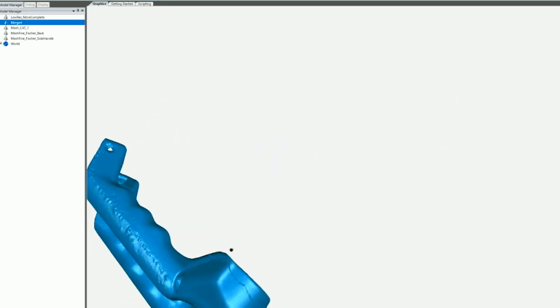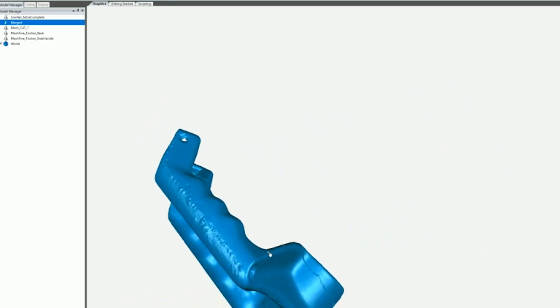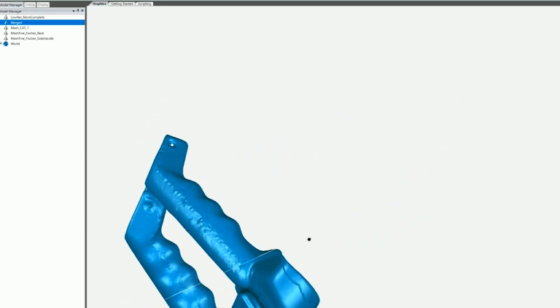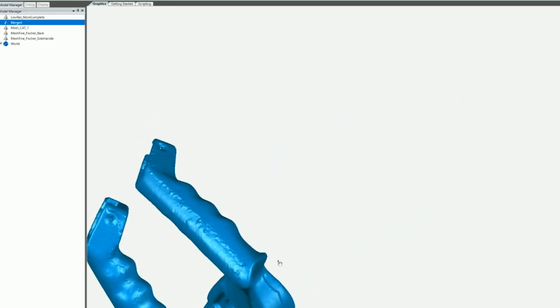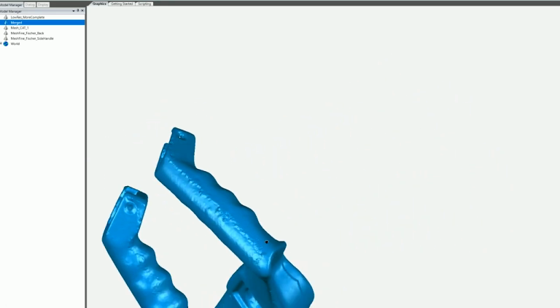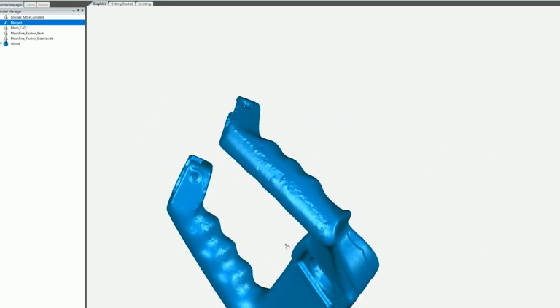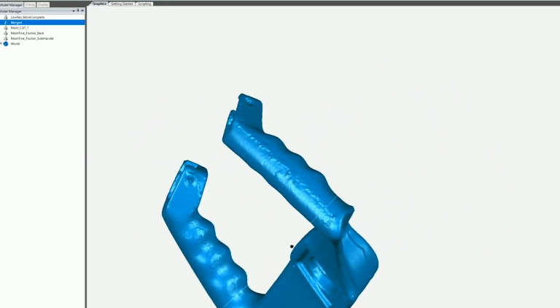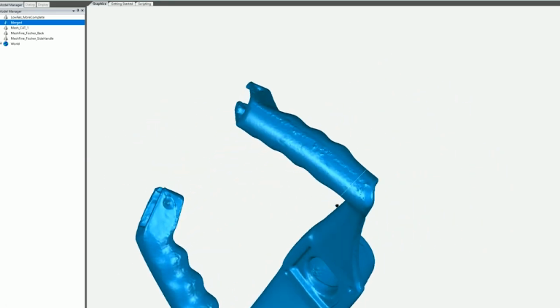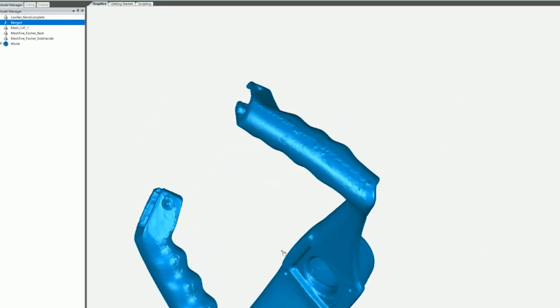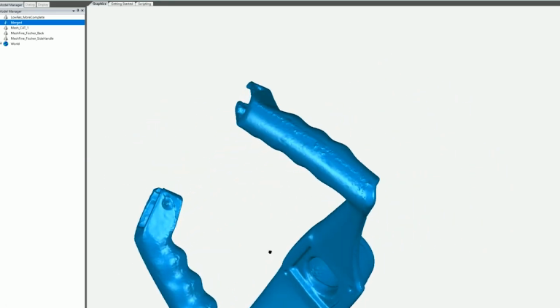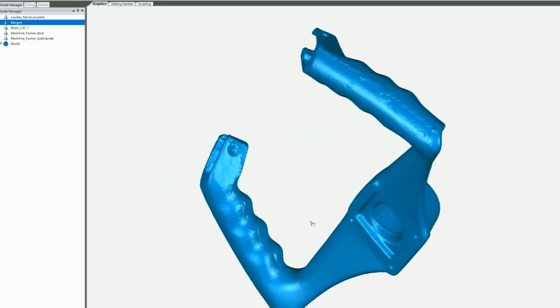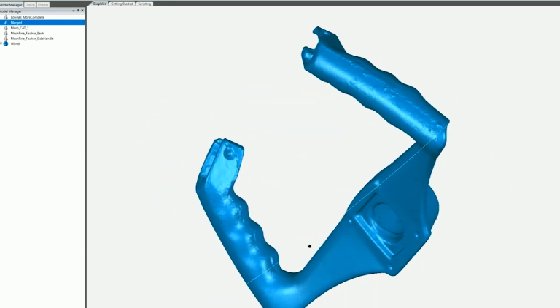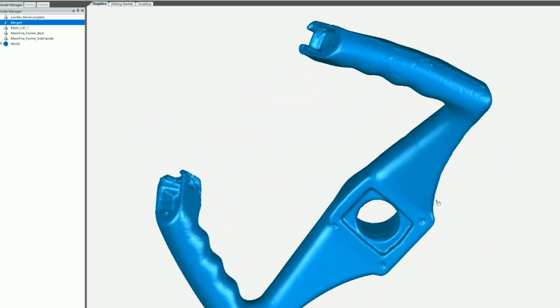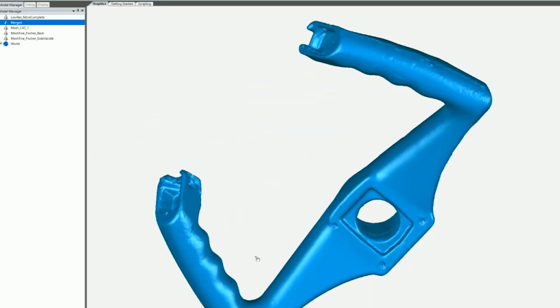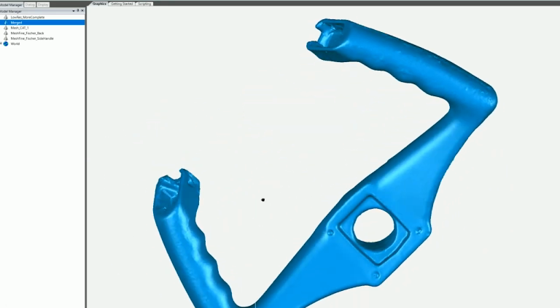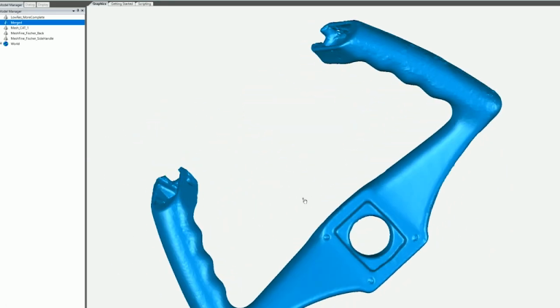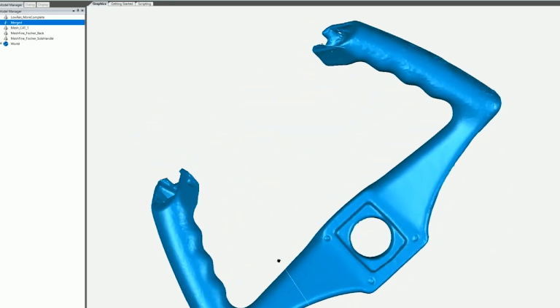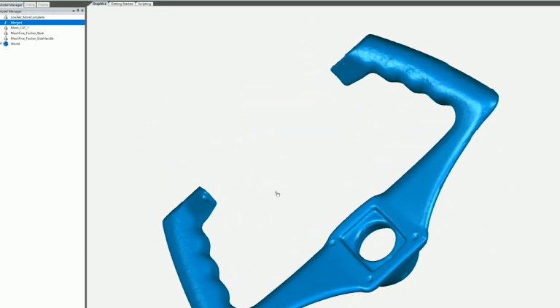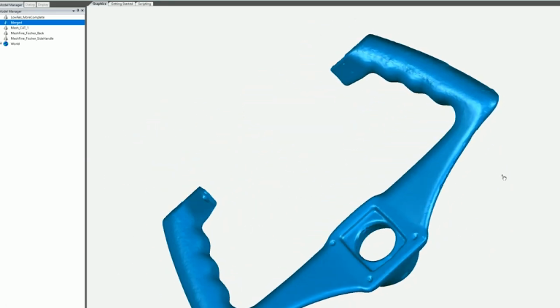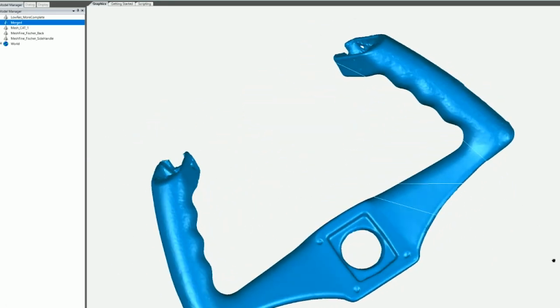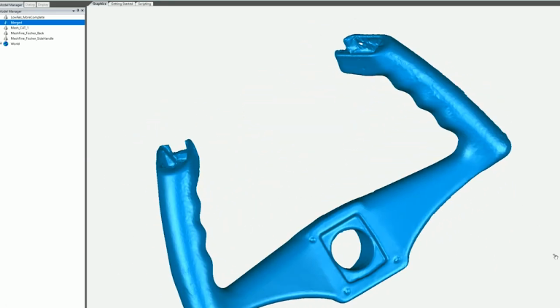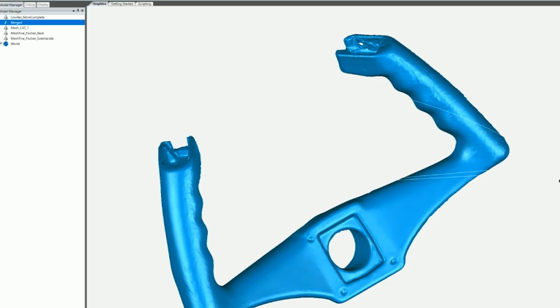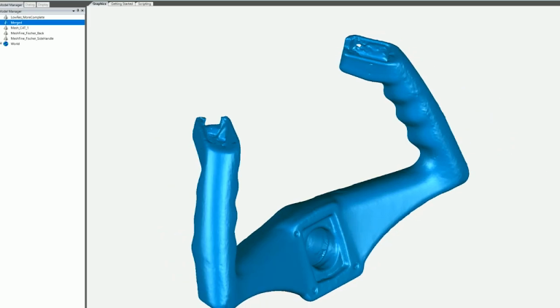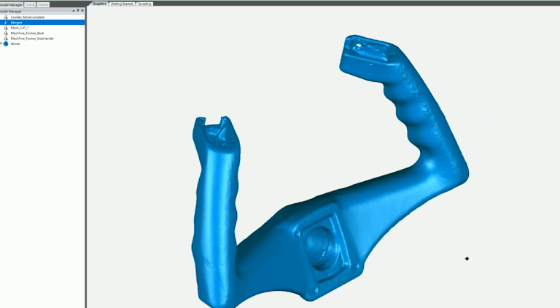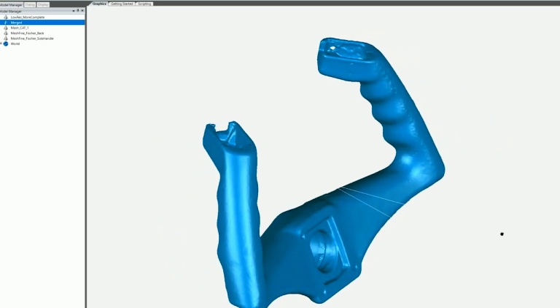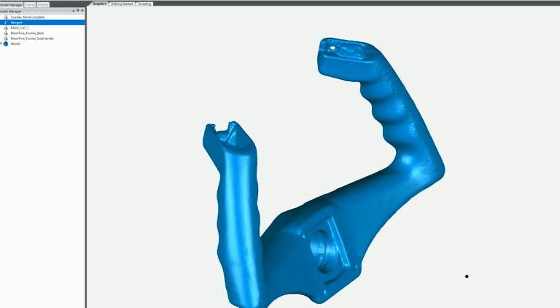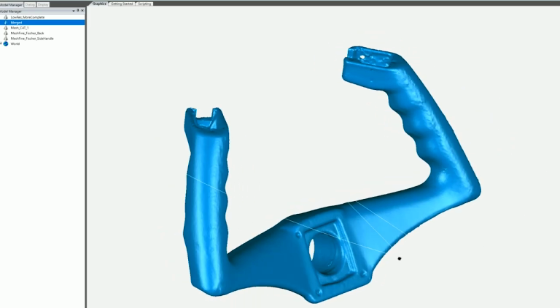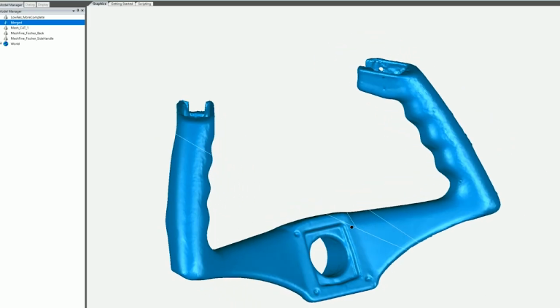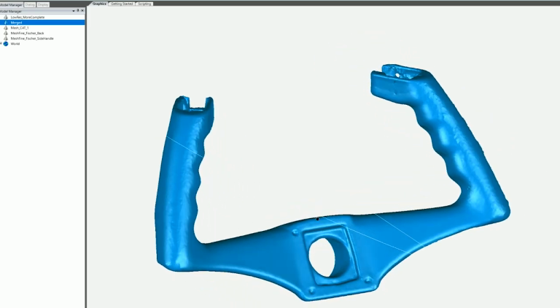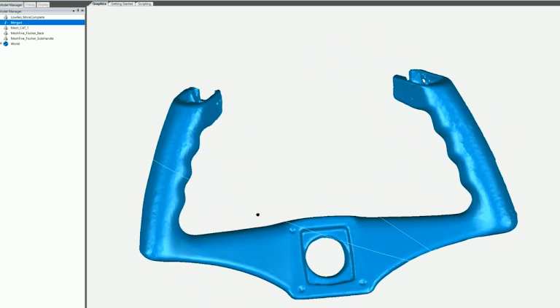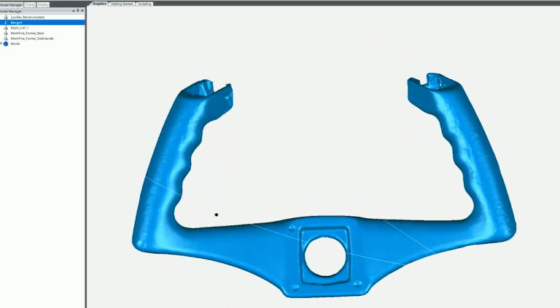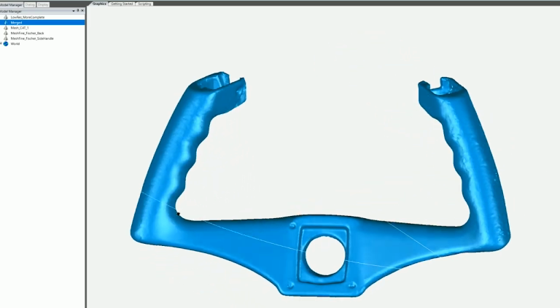And this is the result — a really good looking STL file ready to be printed and ready to be delivered.